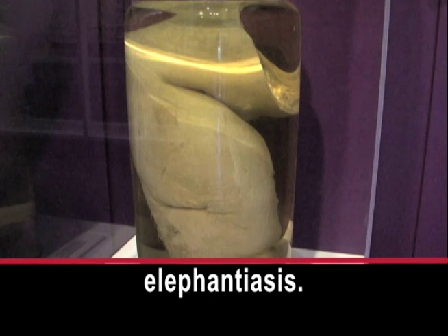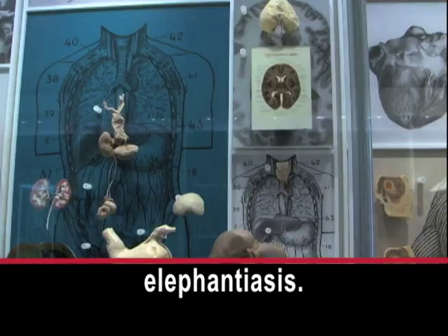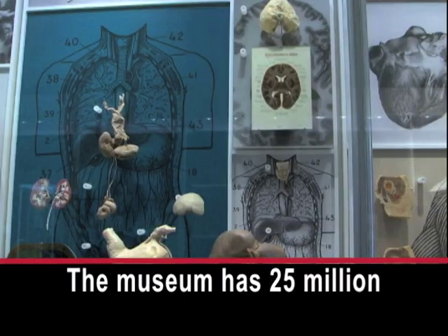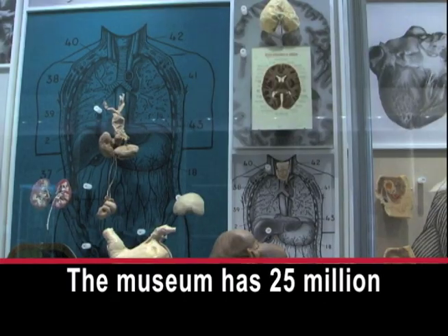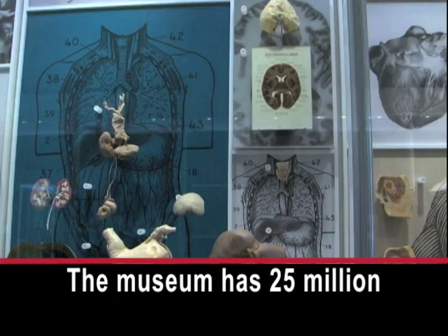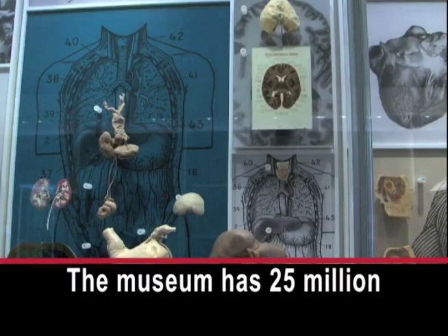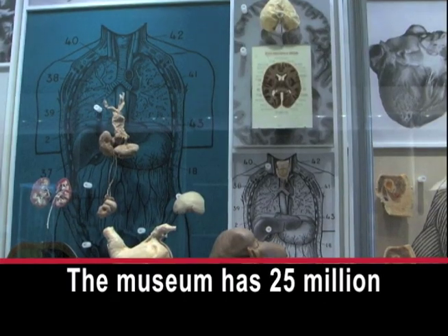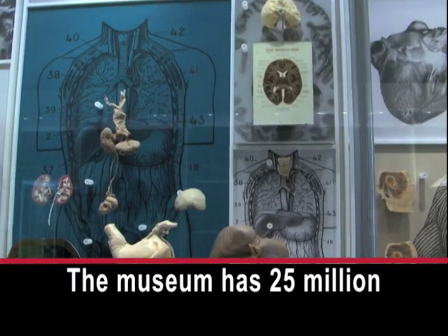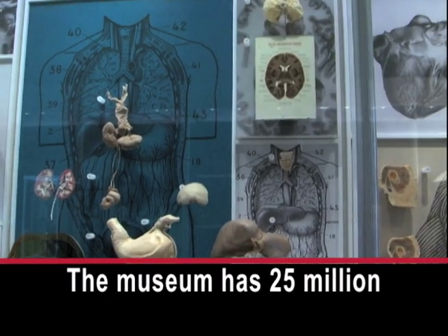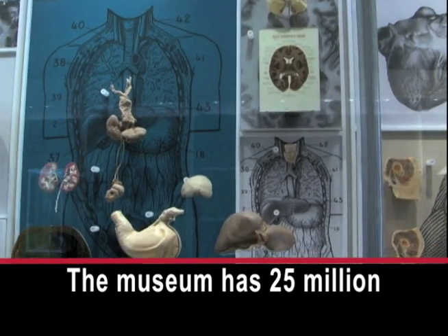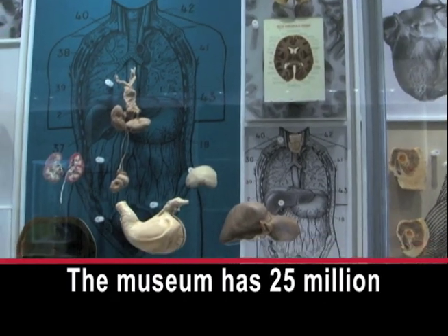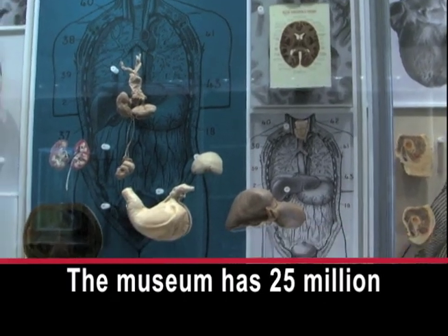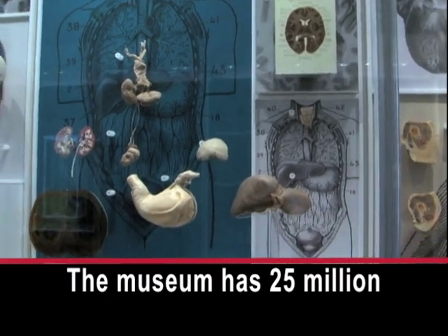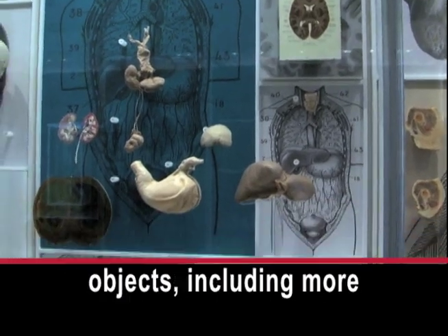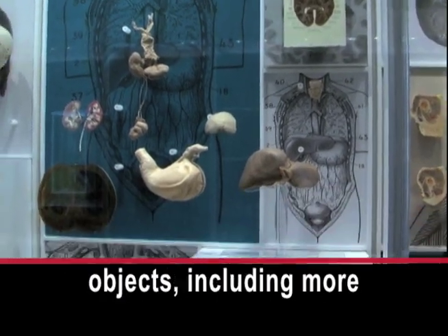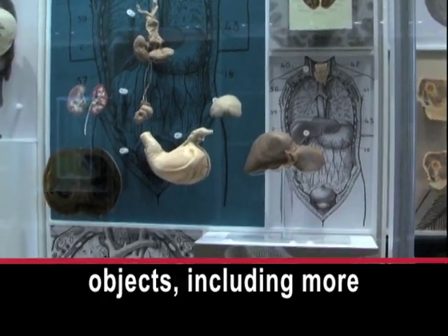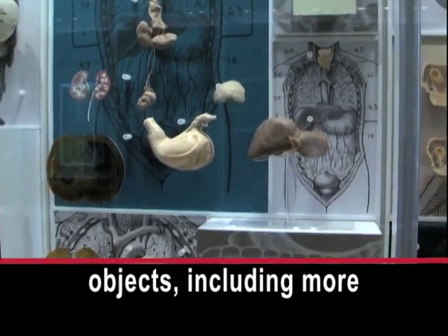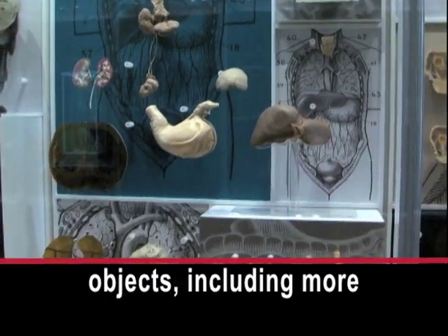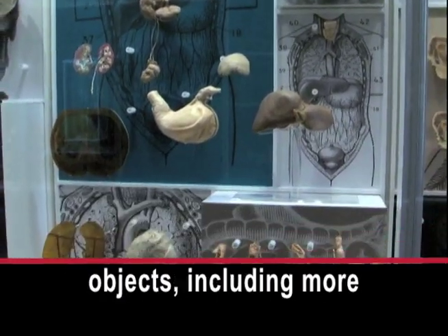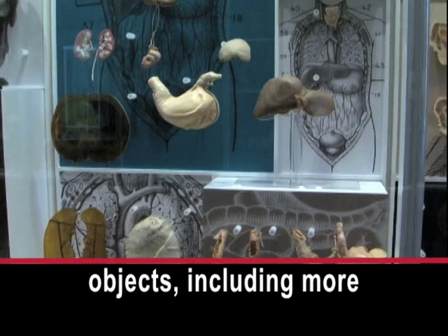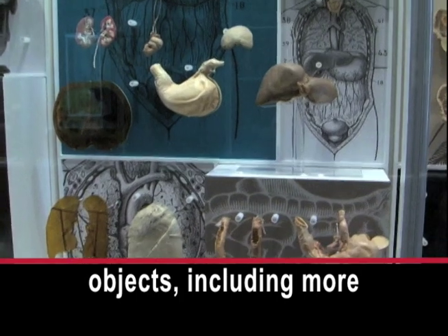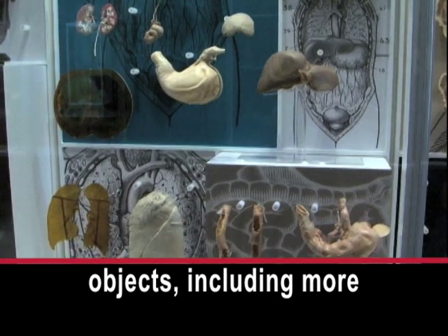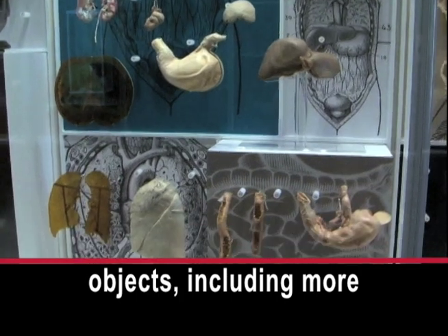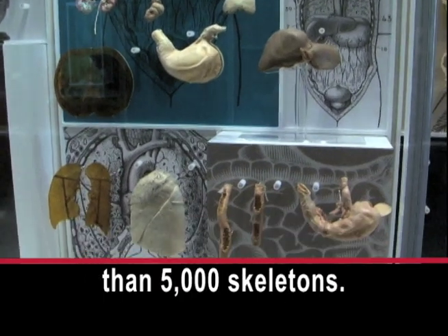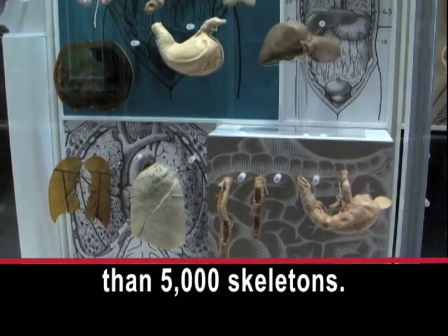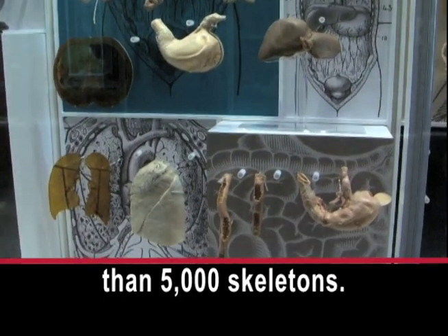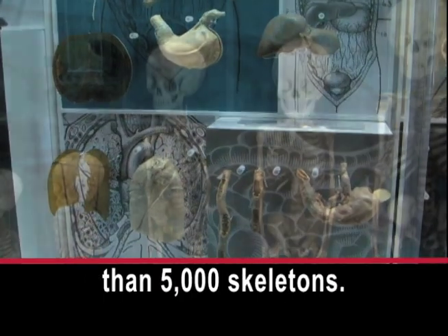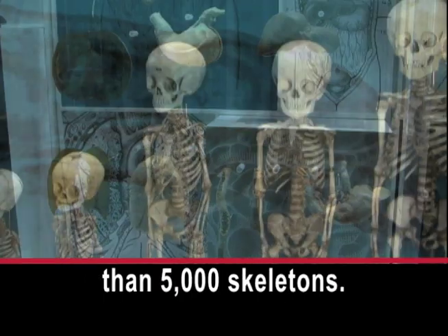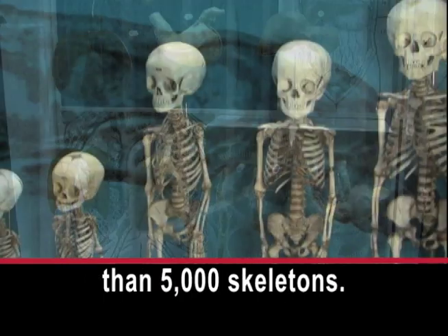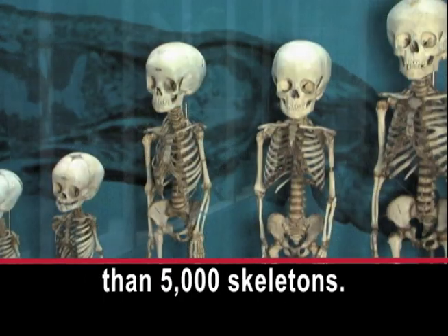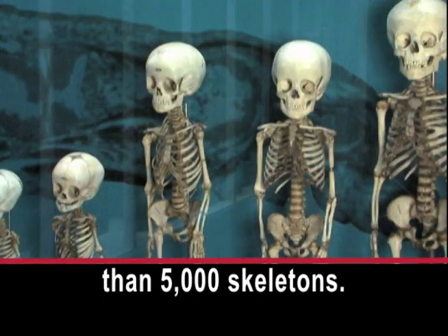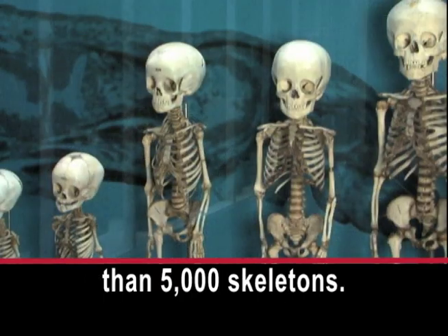The museum has 25 million objects, including more than 5,000 skeletons.